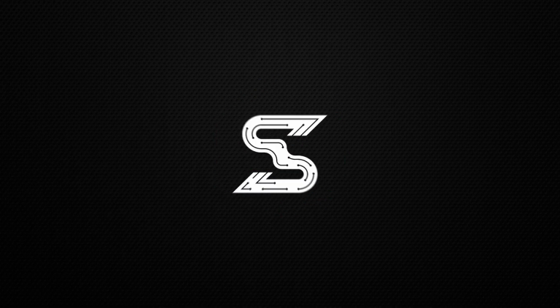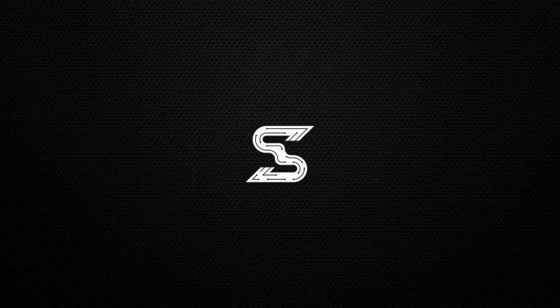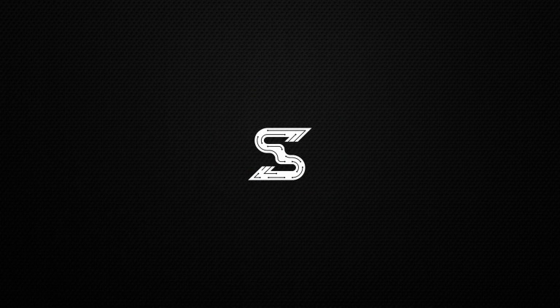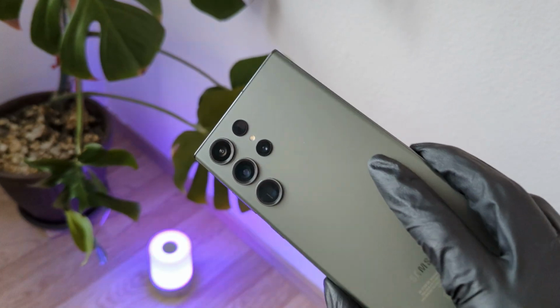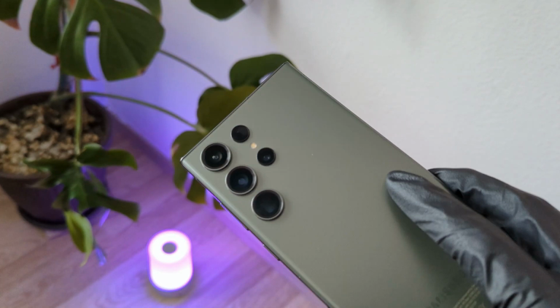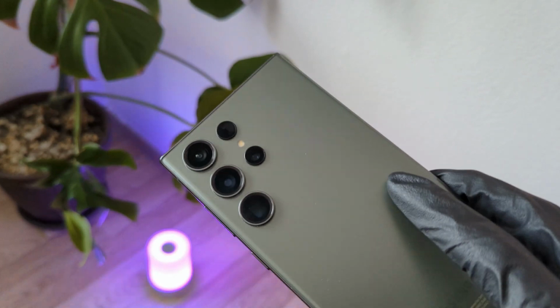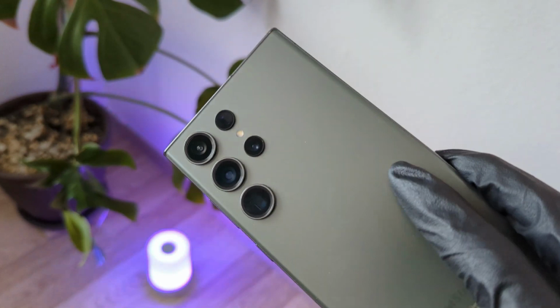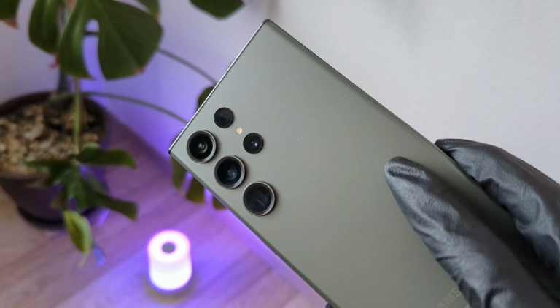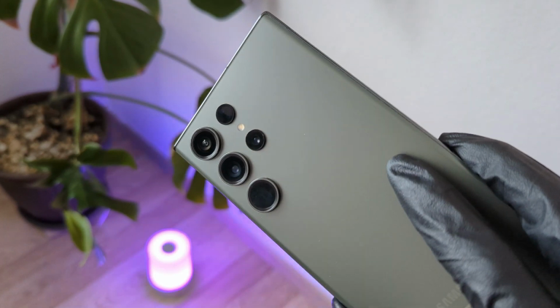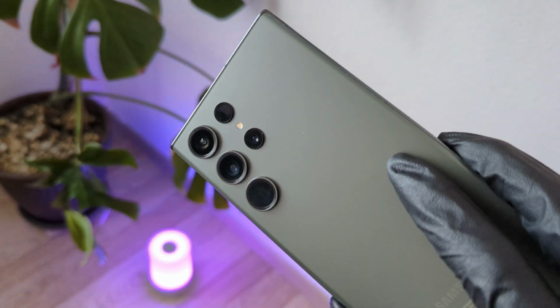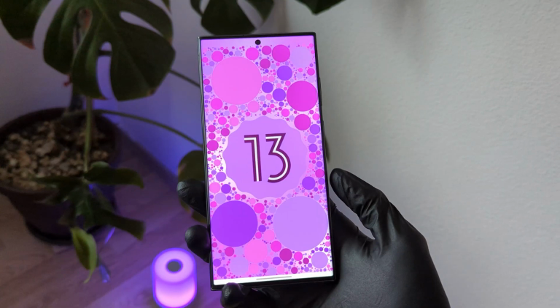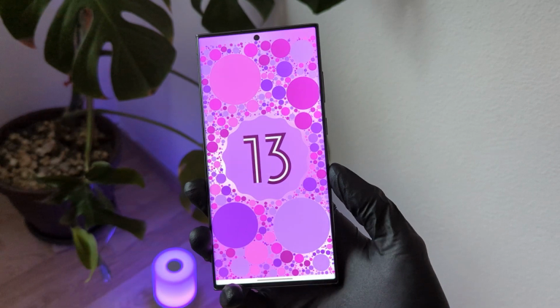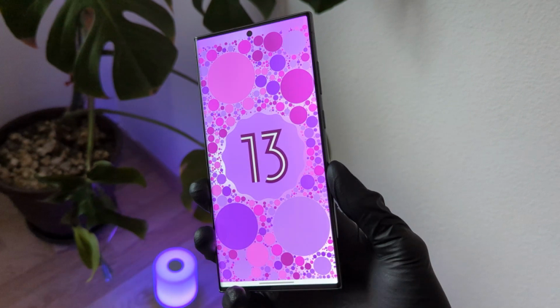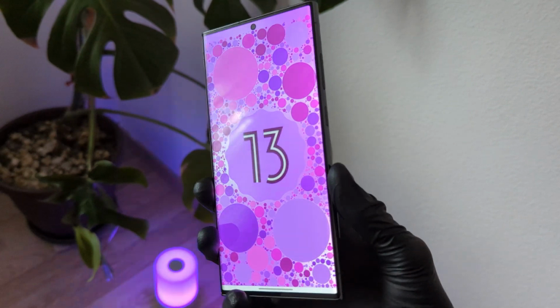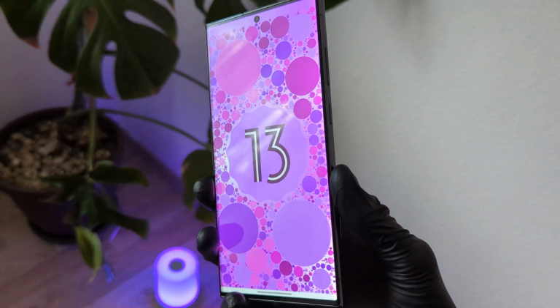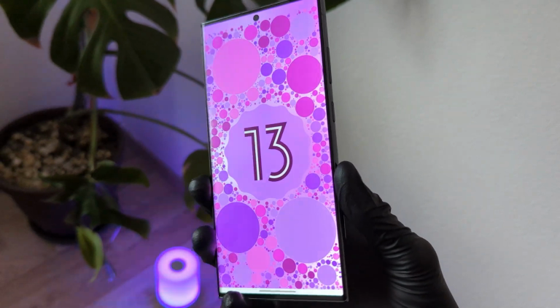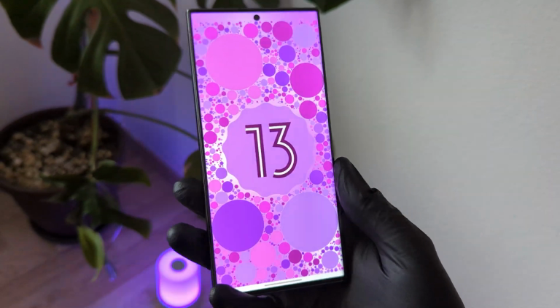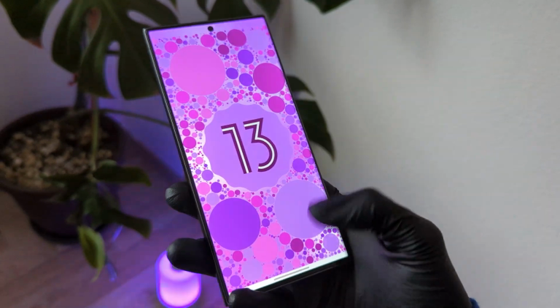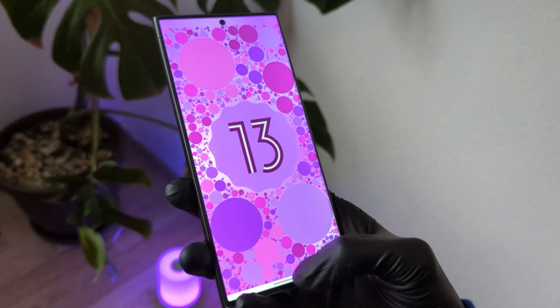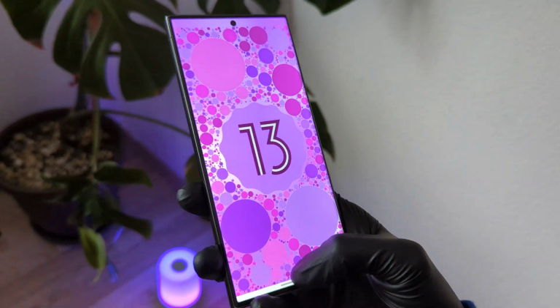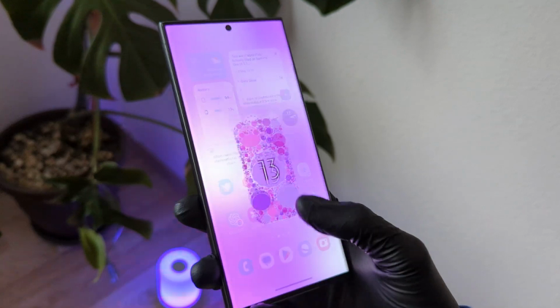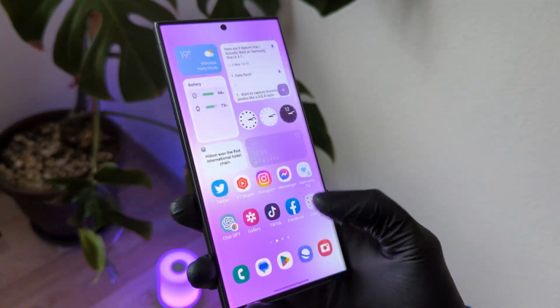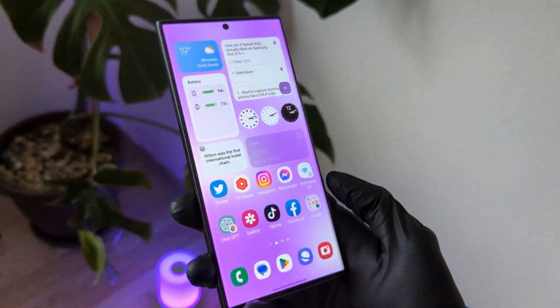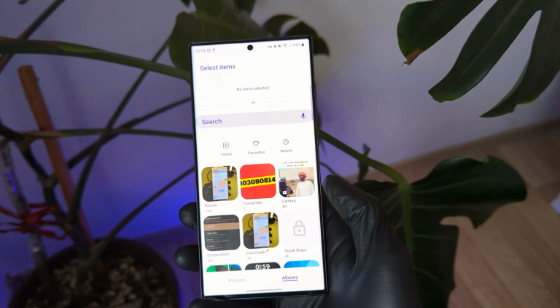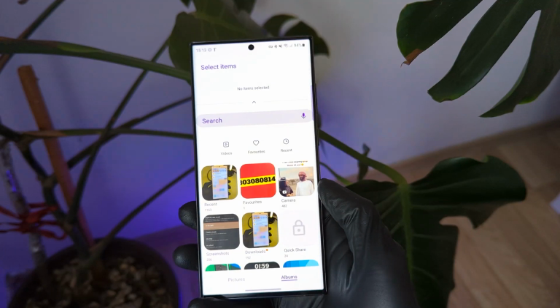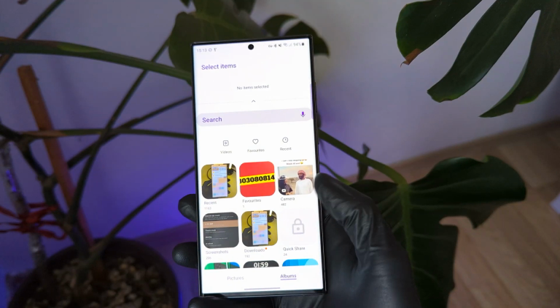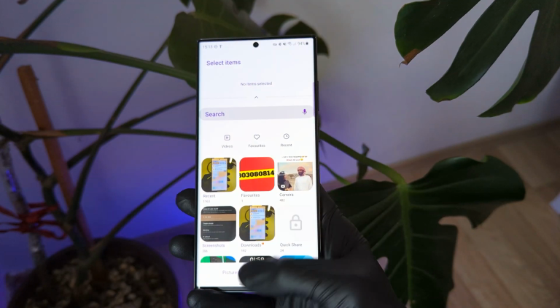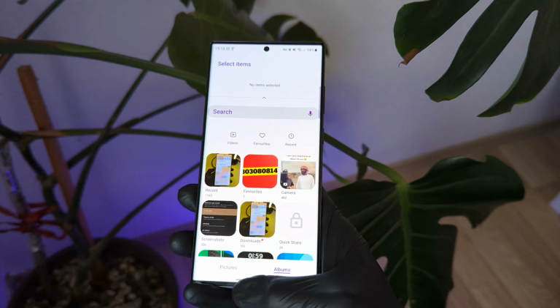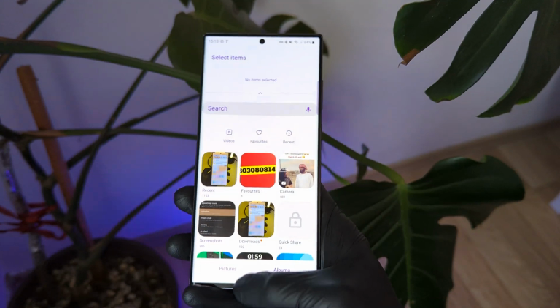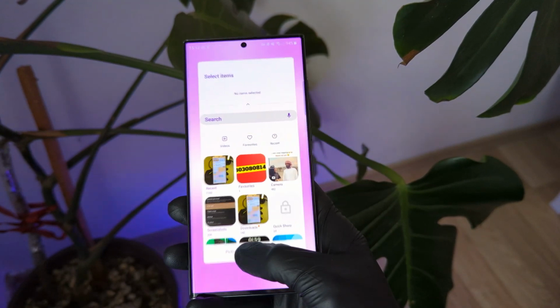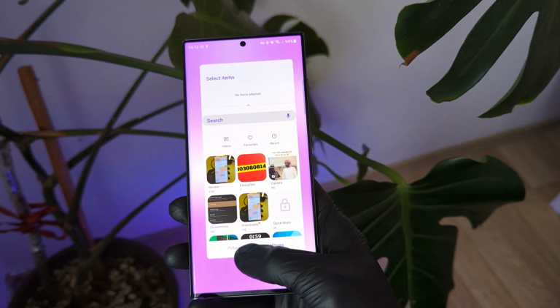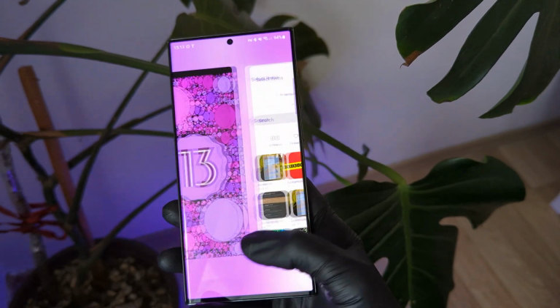Here are 3 features that I actually liked on Samsung One UI 5.1. The first feature that I really liked